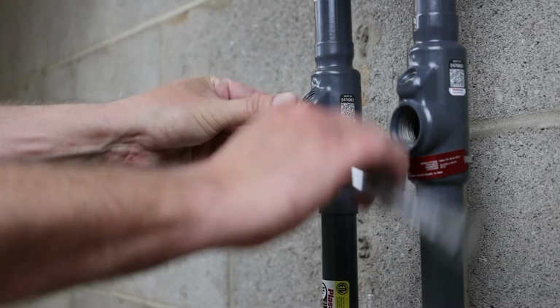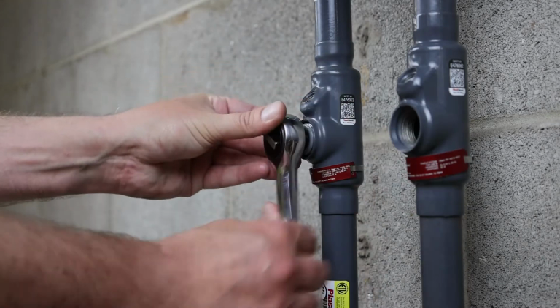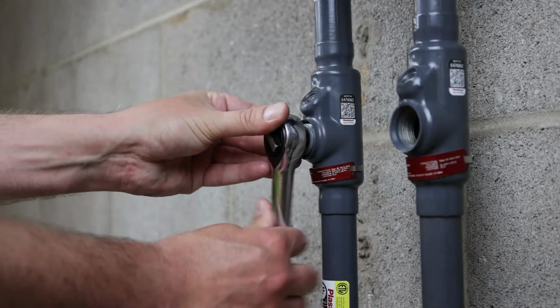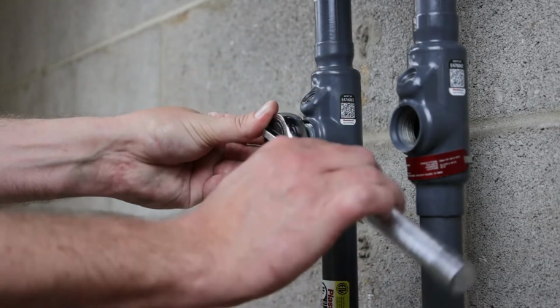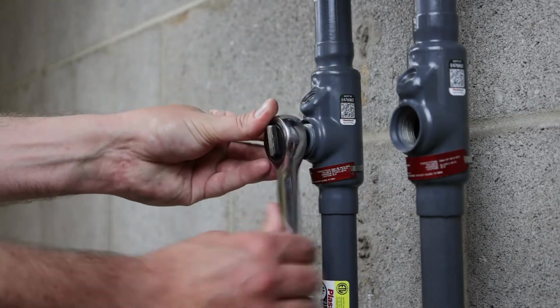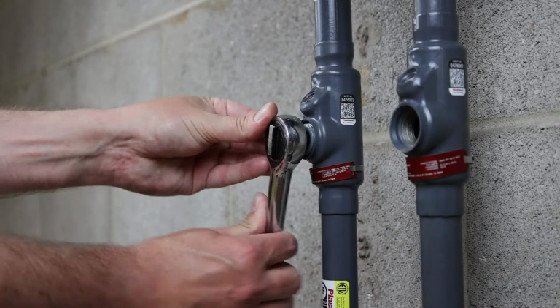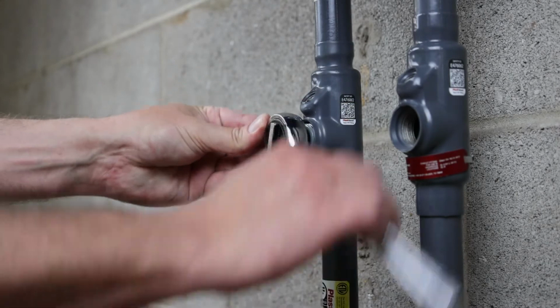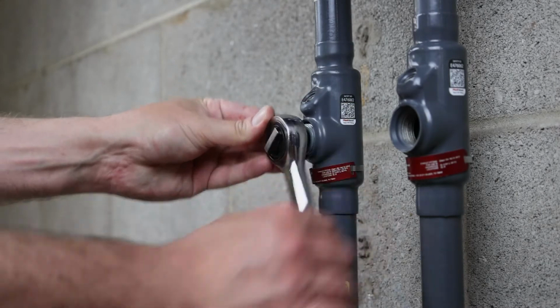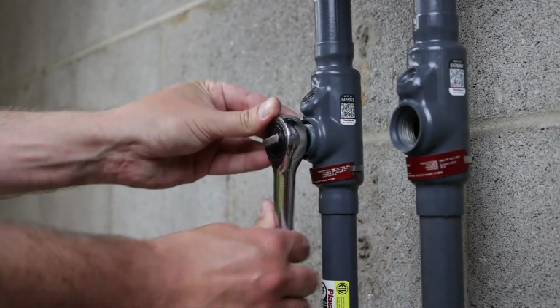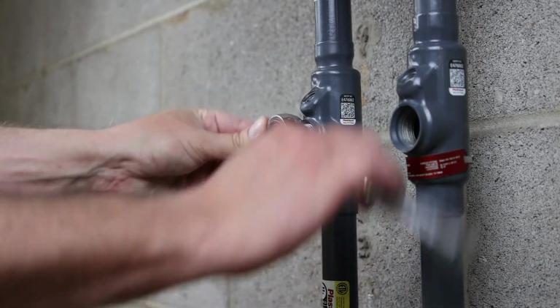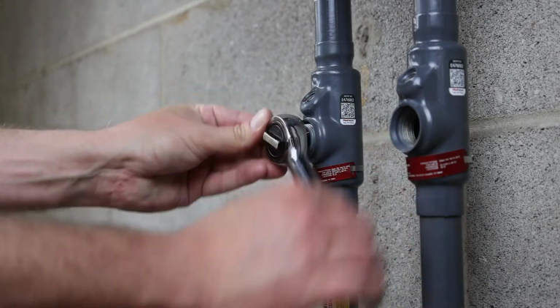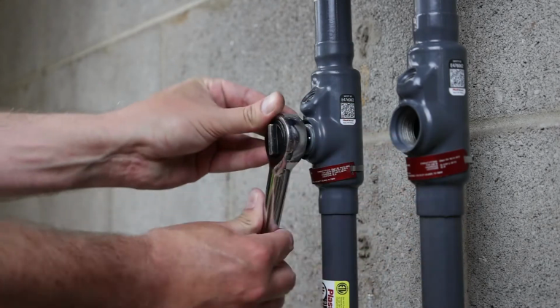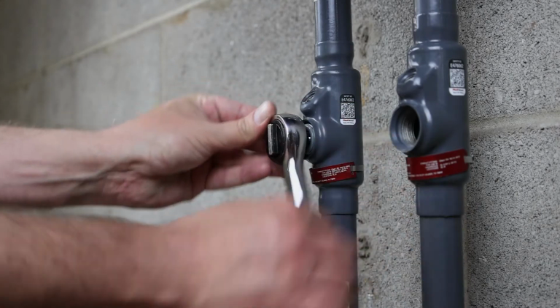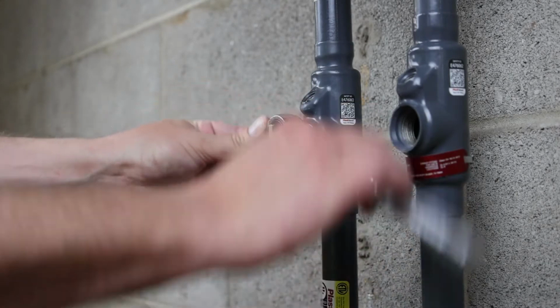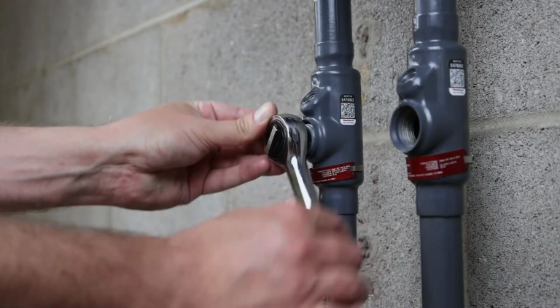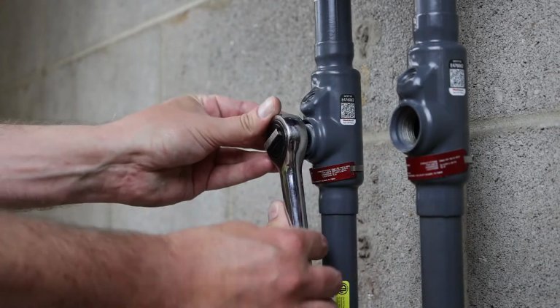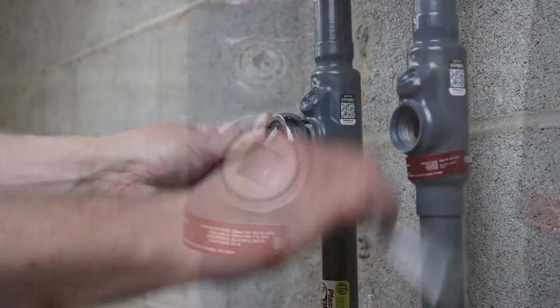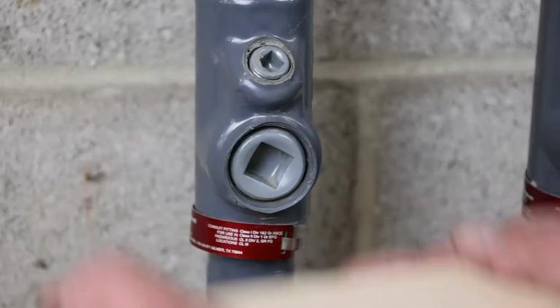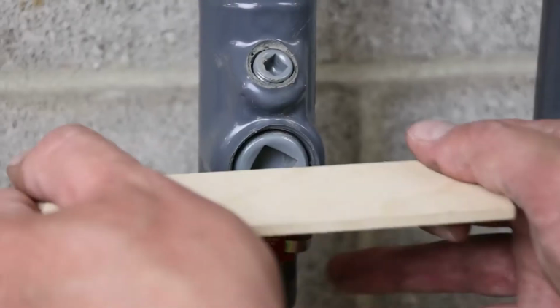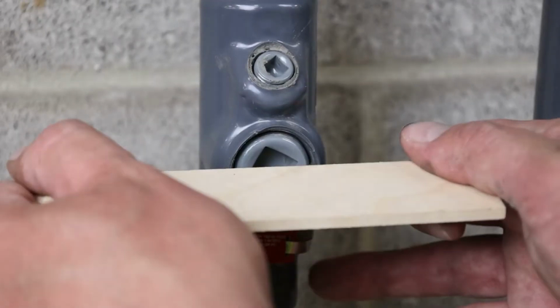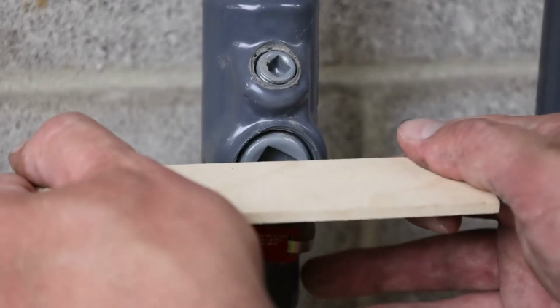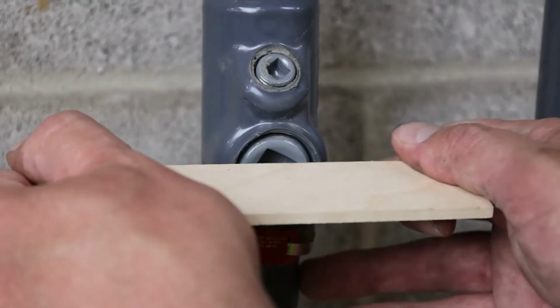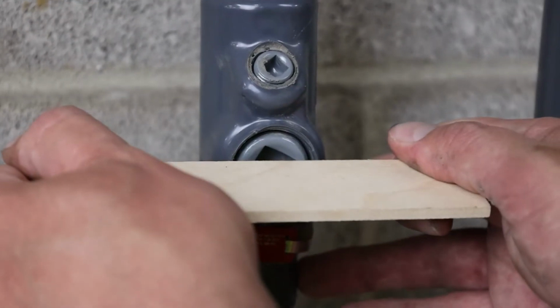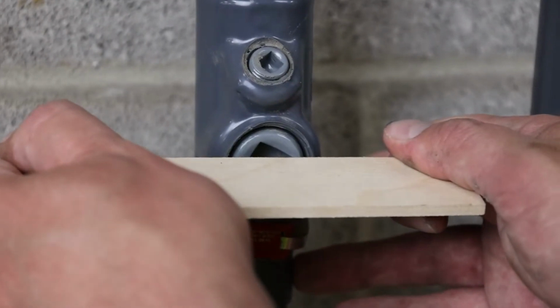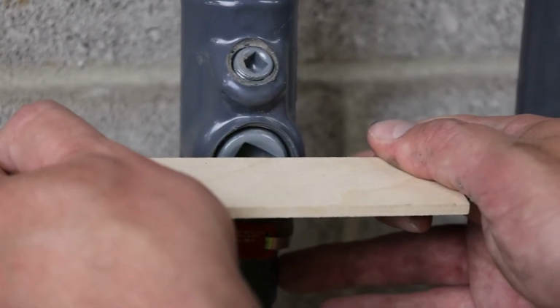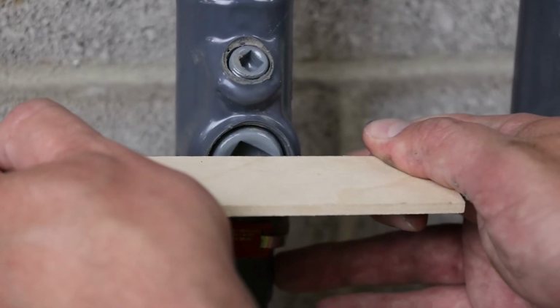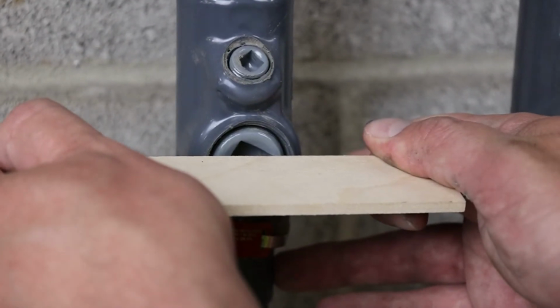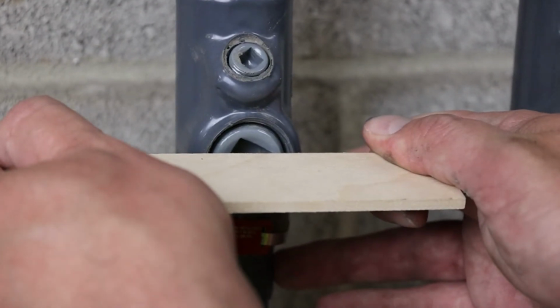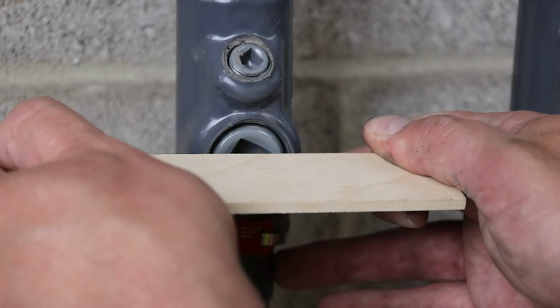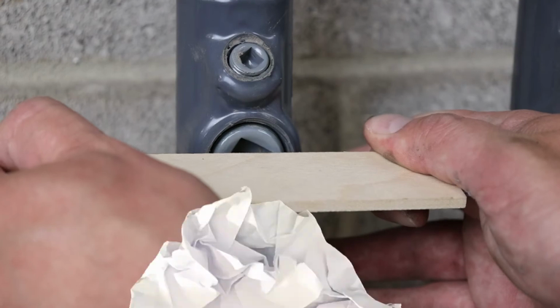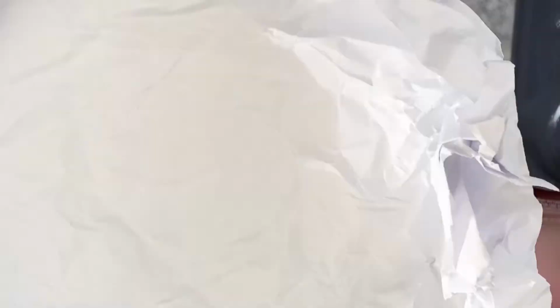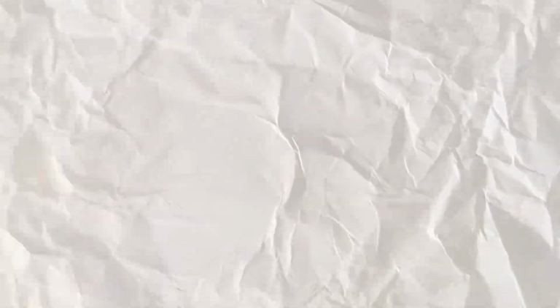Tighten the larger plug fully, verifying you have five full threads of engagement to ensure the proper flame path. Then you can begin the seal pouring process.